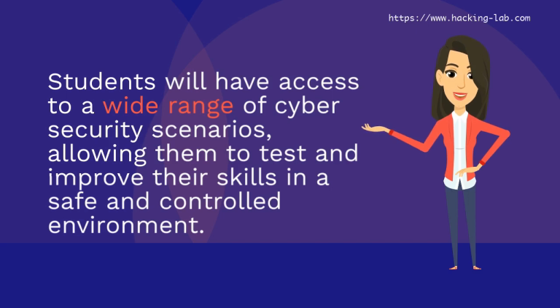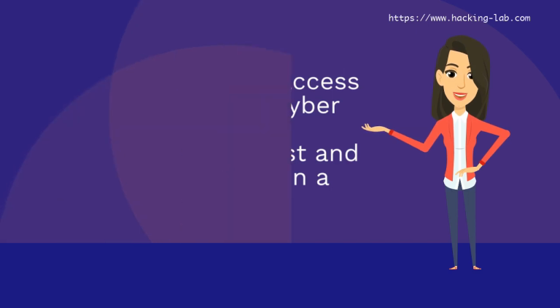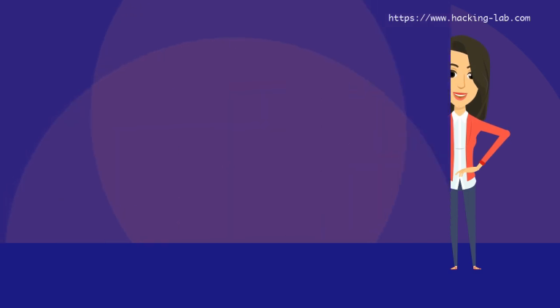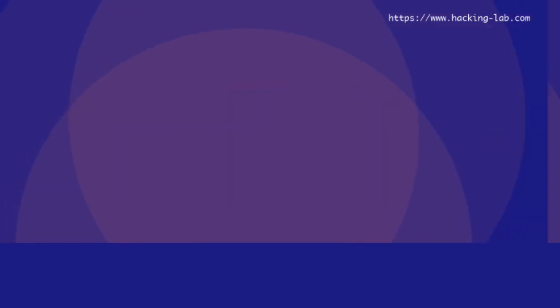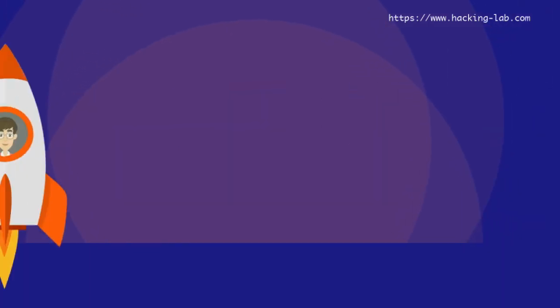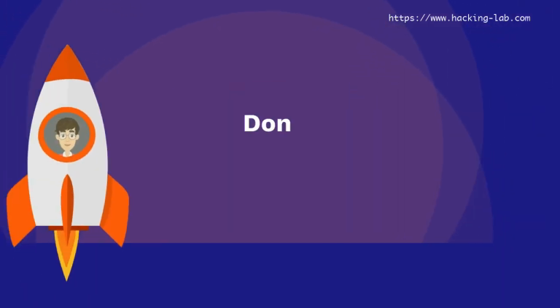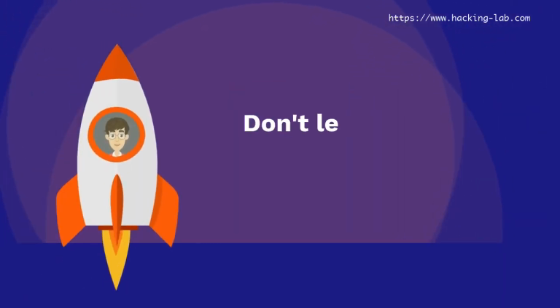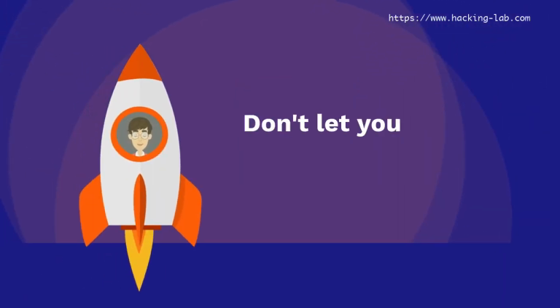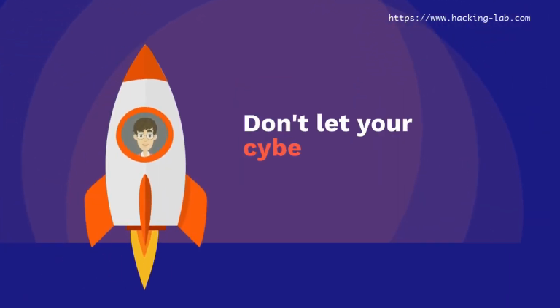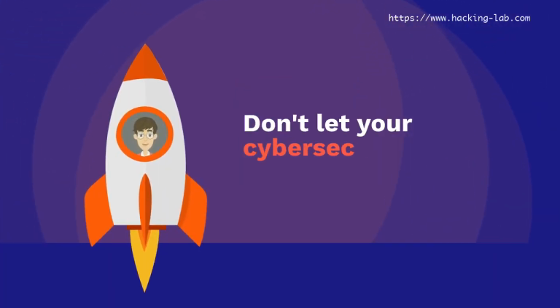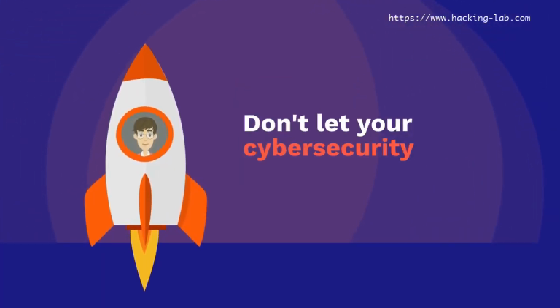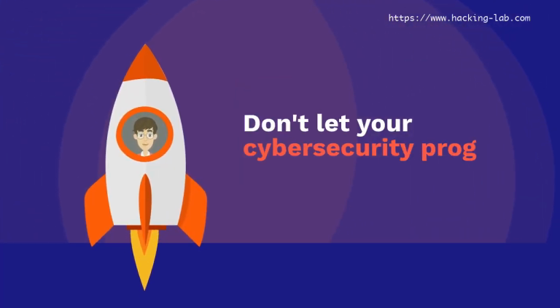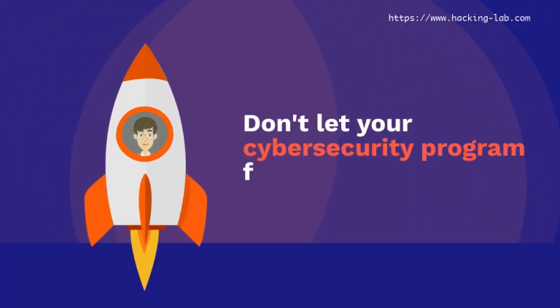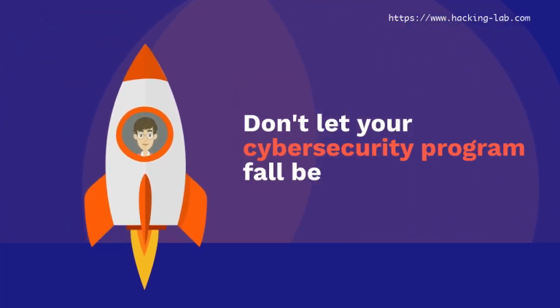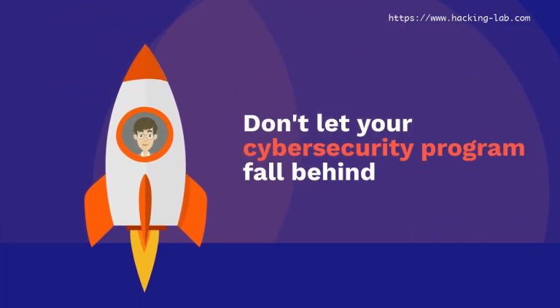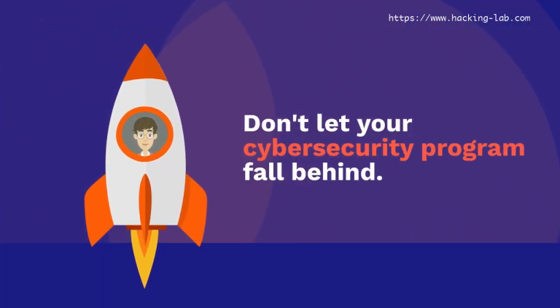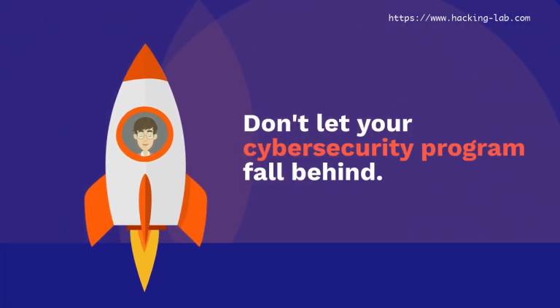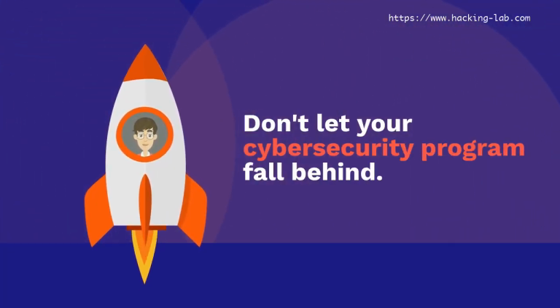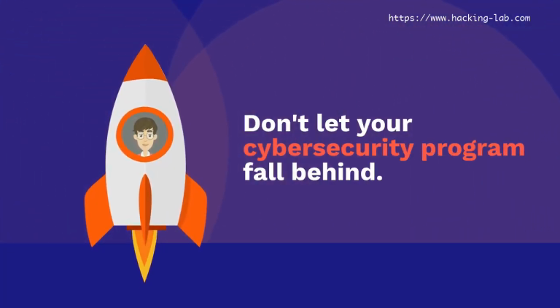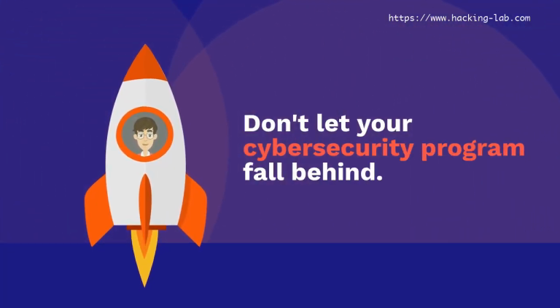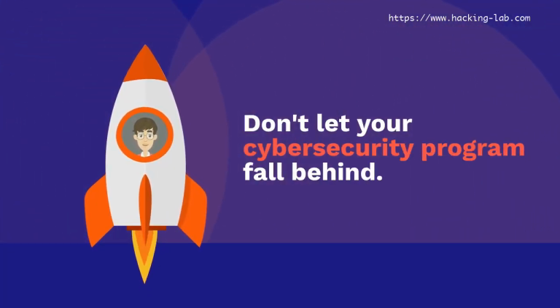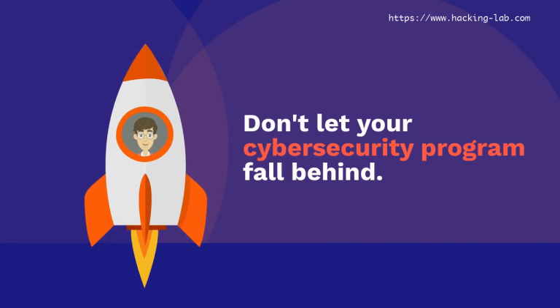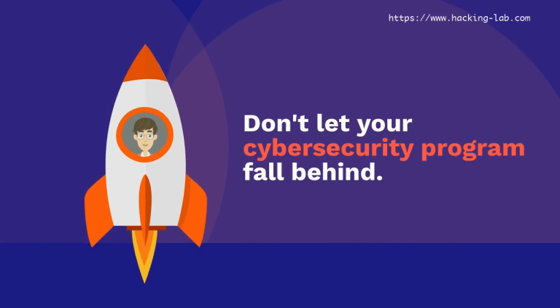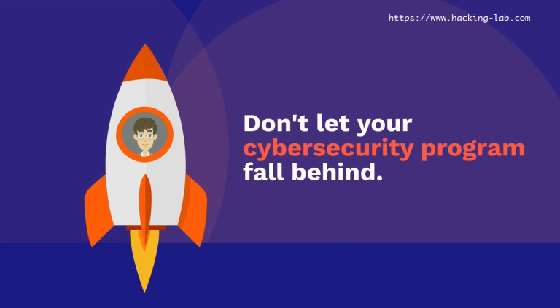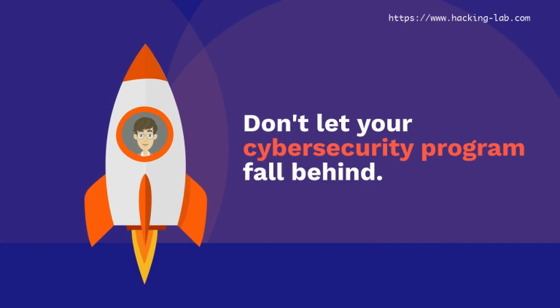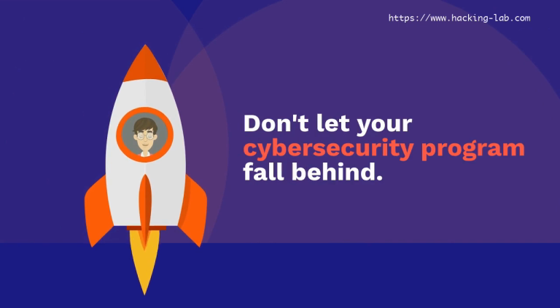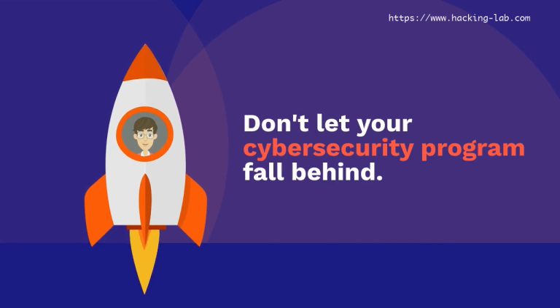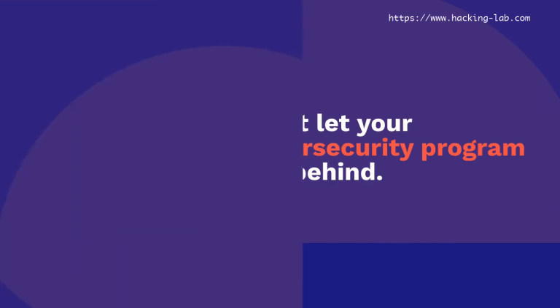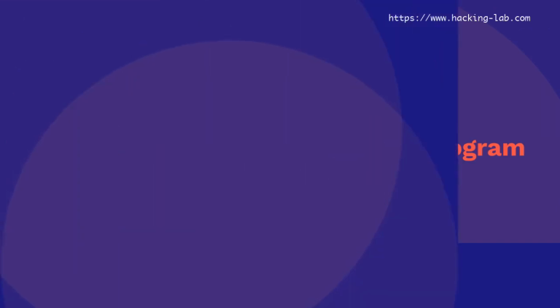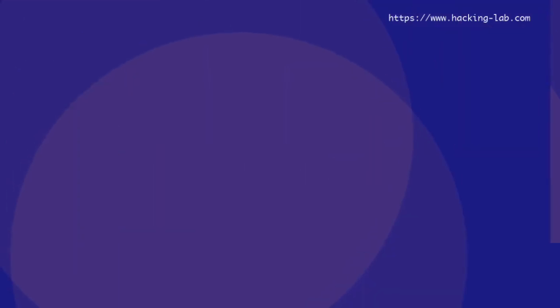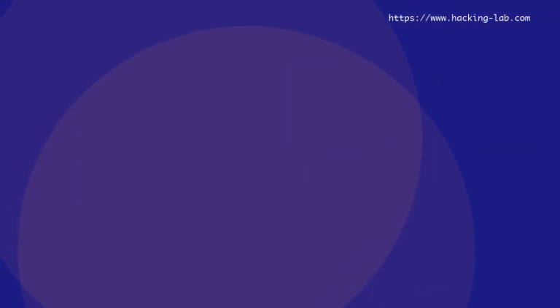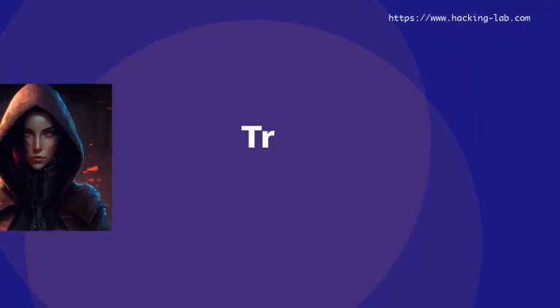Don't let your cyber security program fall behind. Try Hacking Lab today!